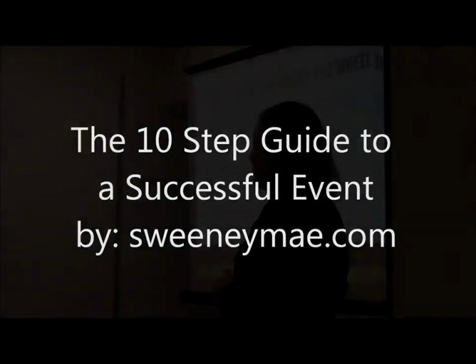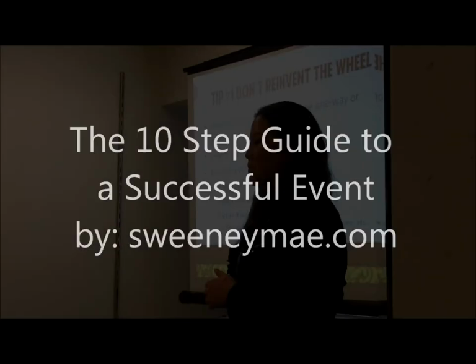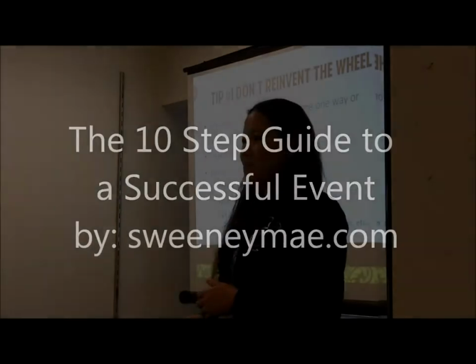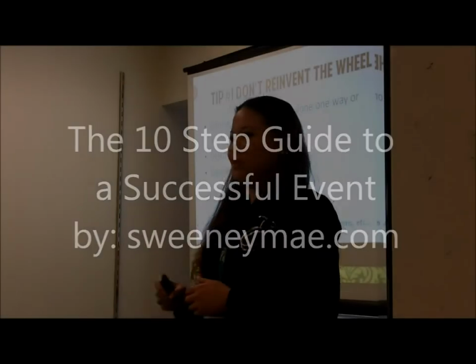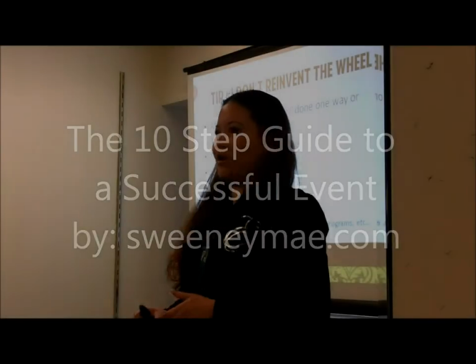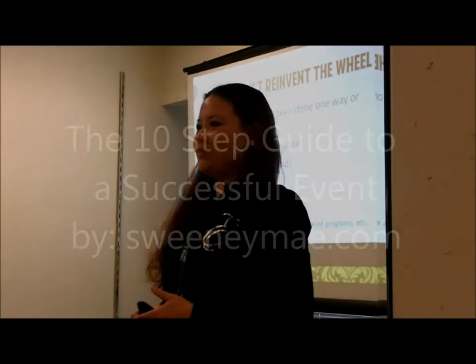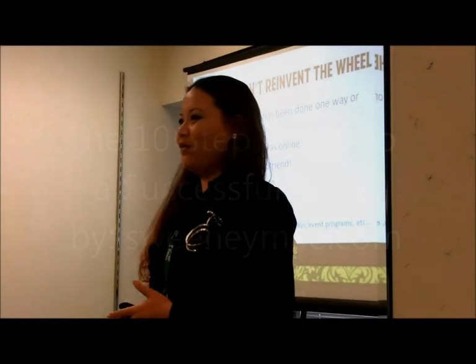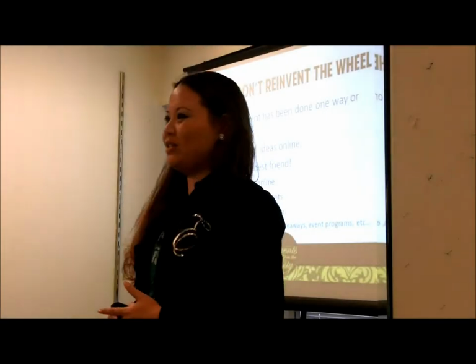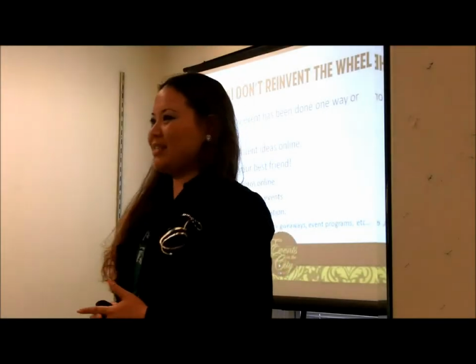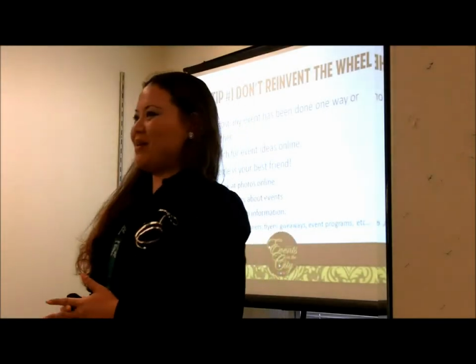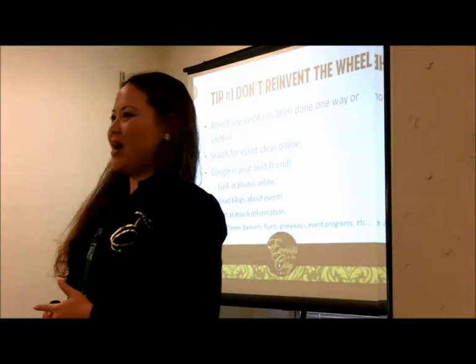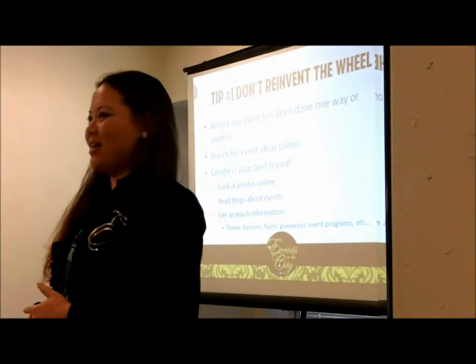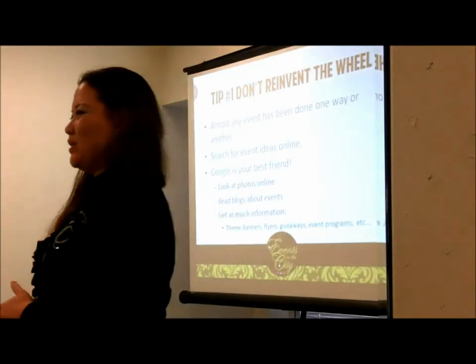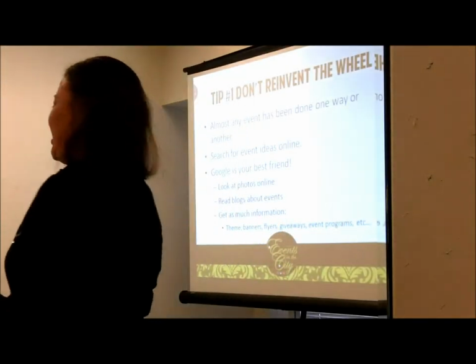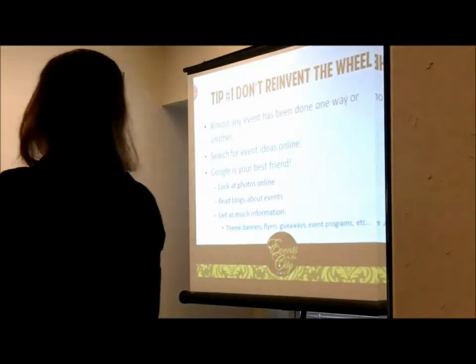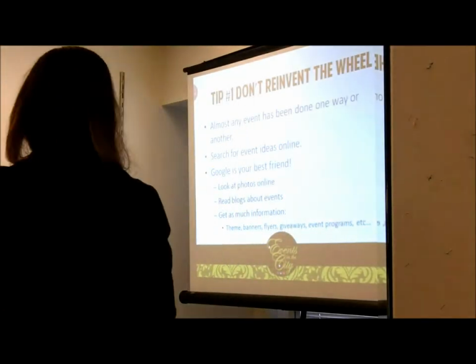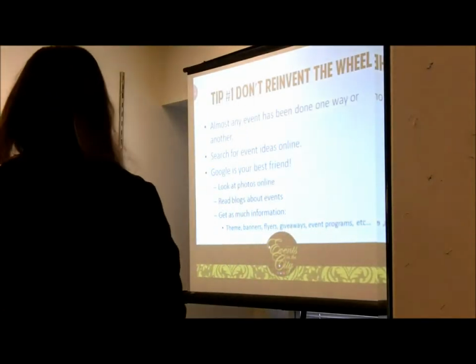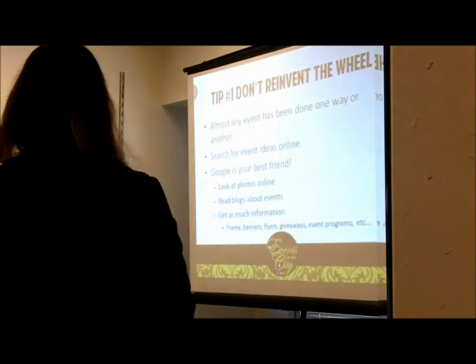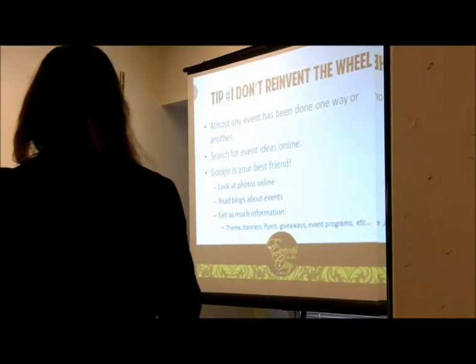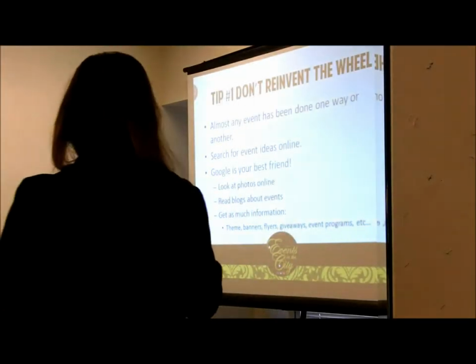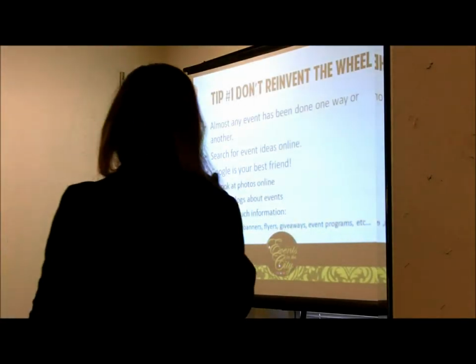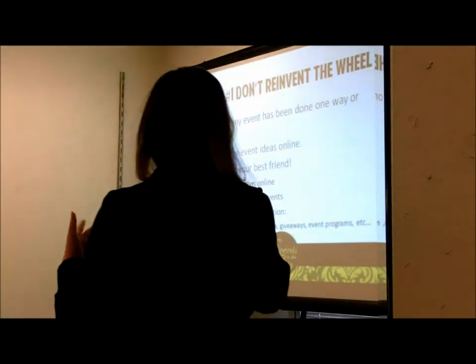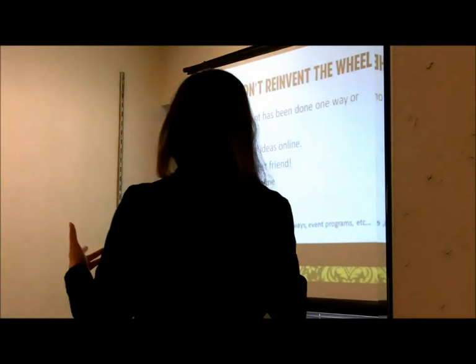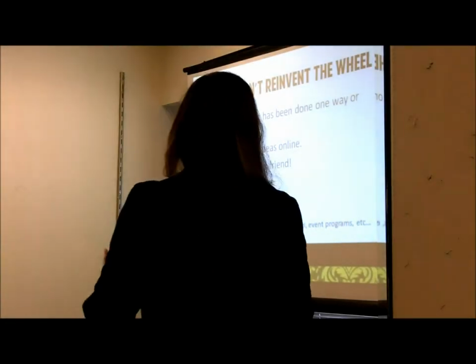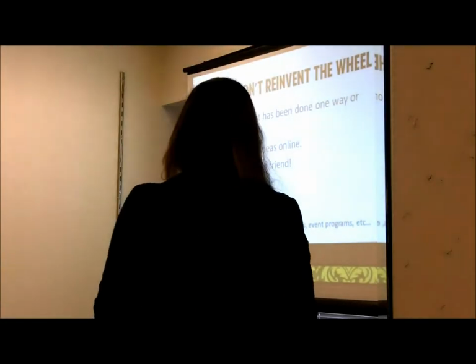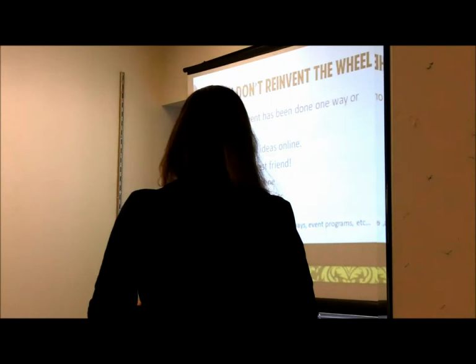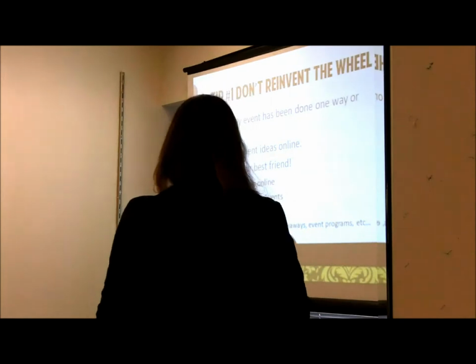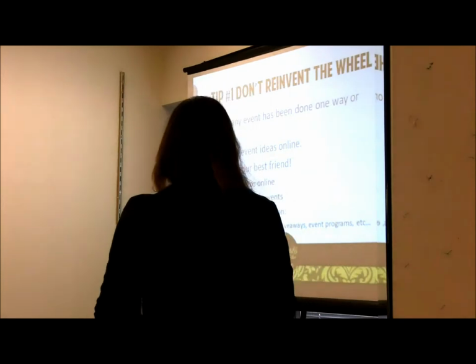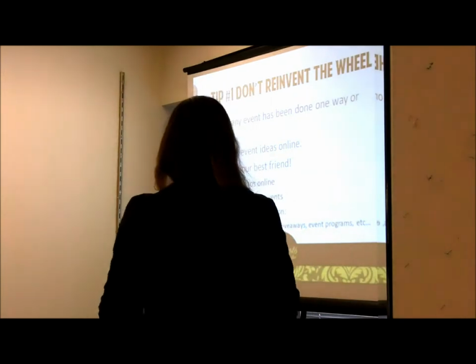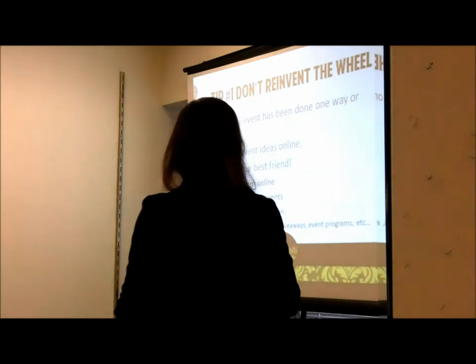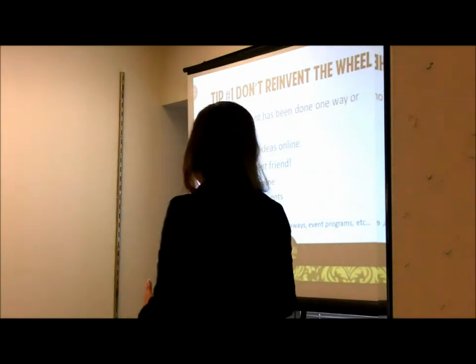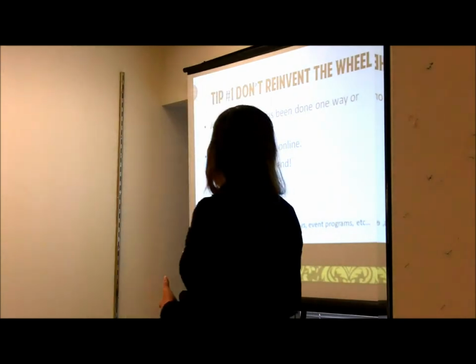Tip number one of our 10-step guide to successful events: don't reinvent the wheel.